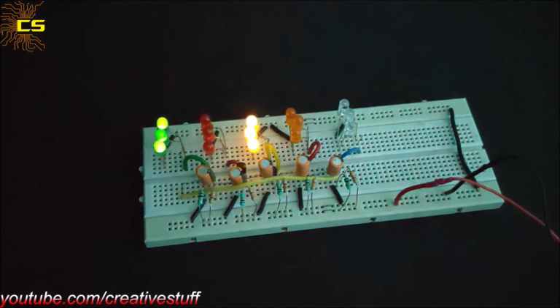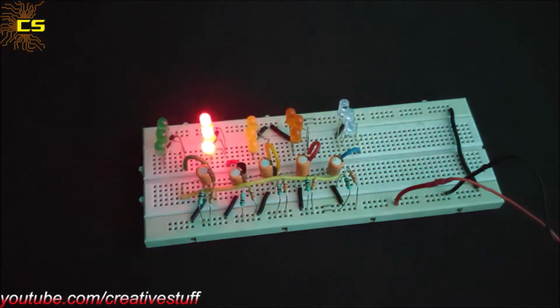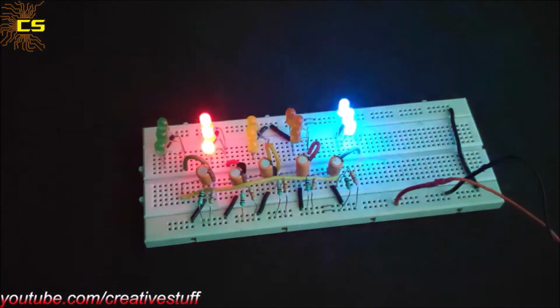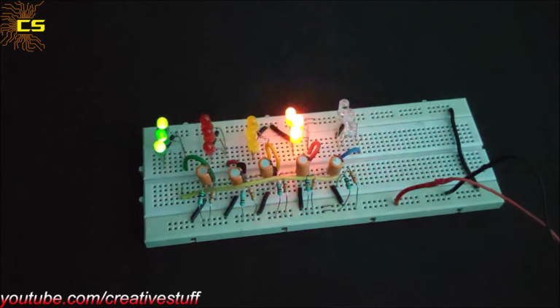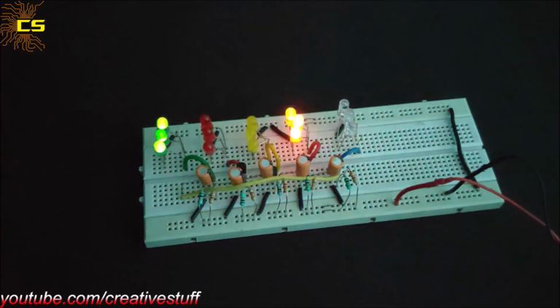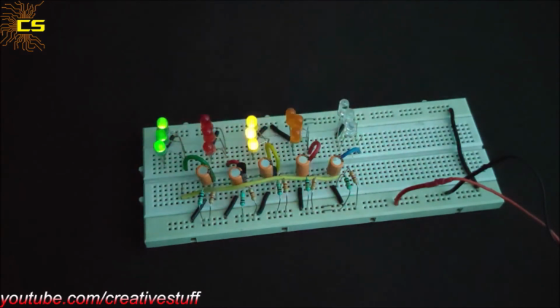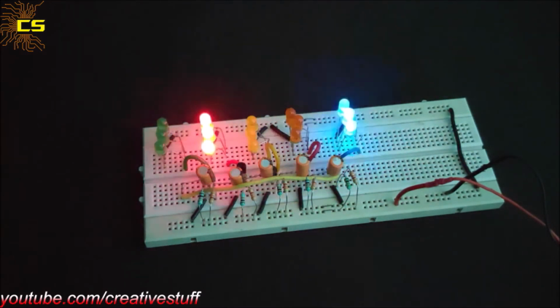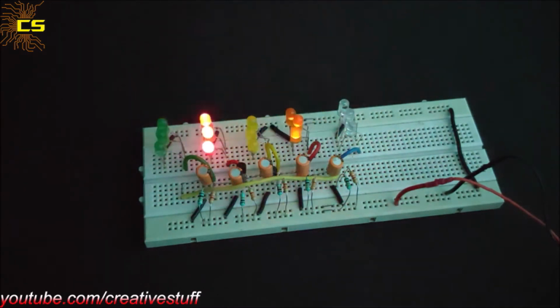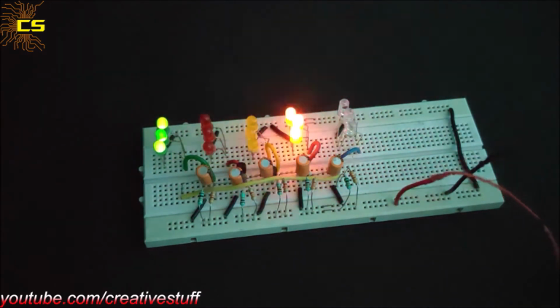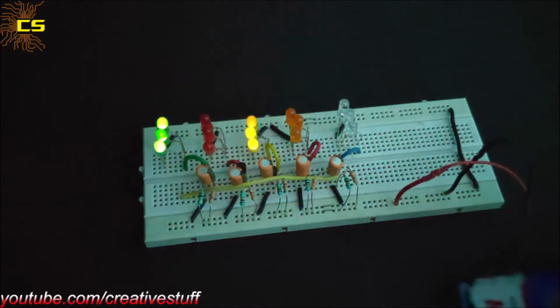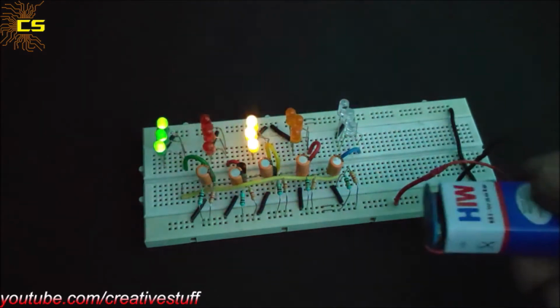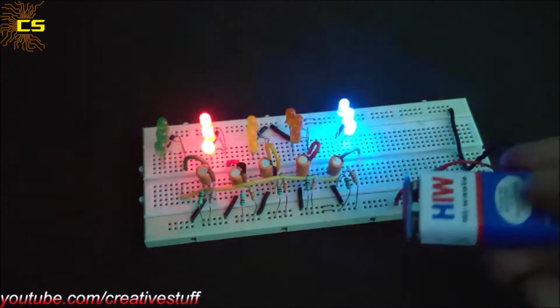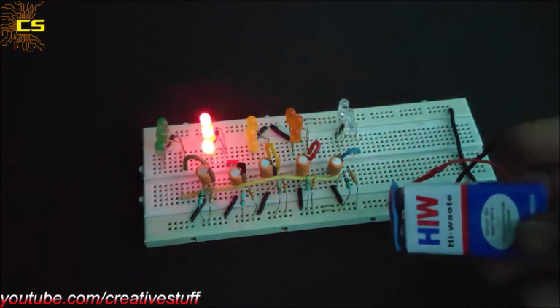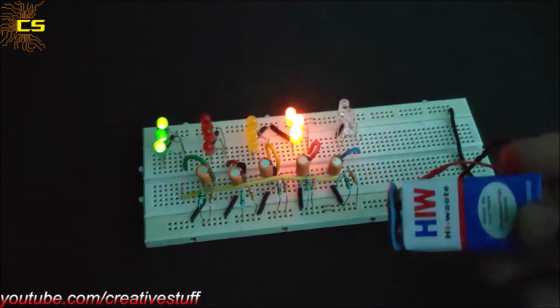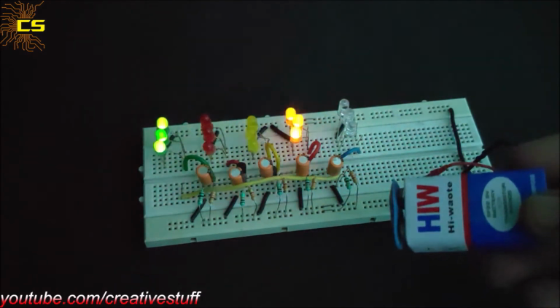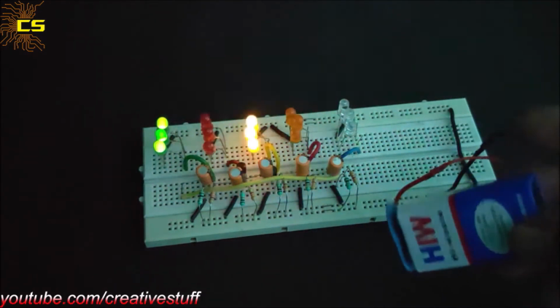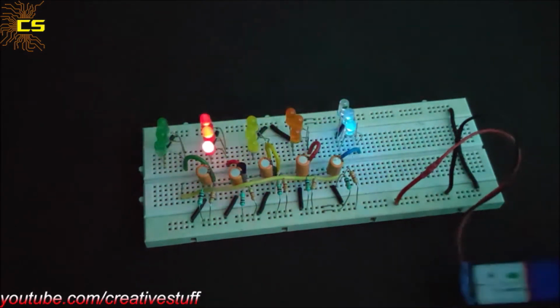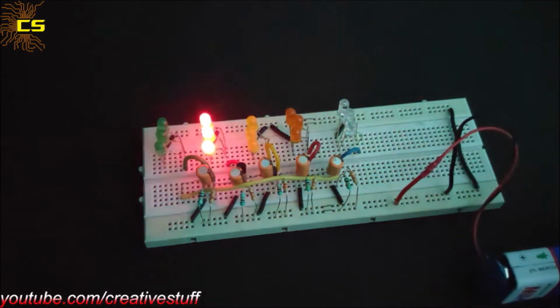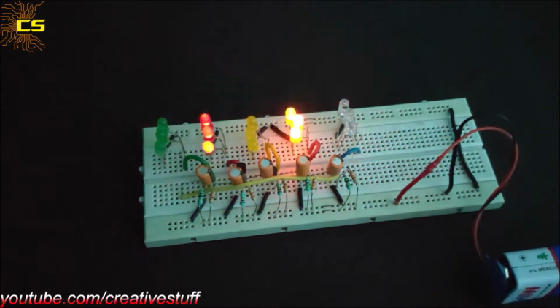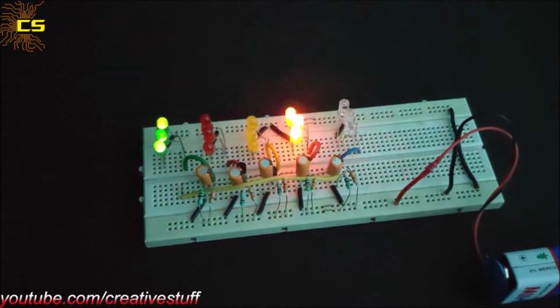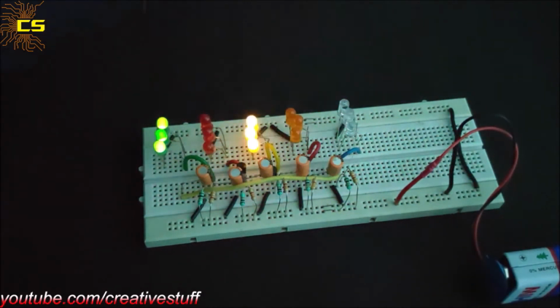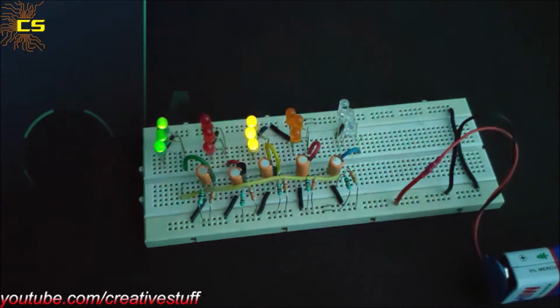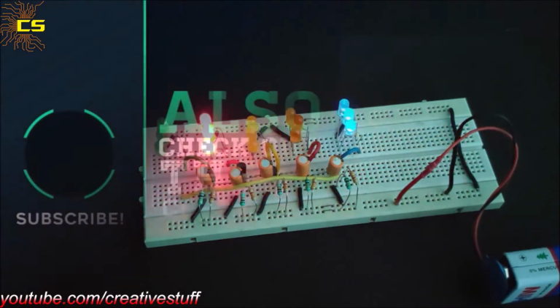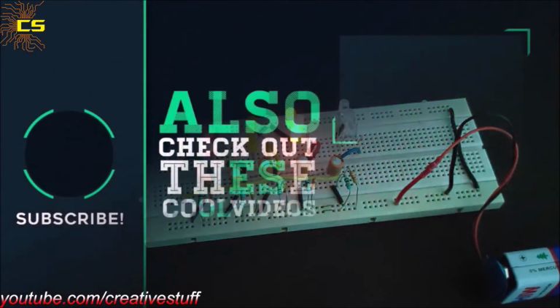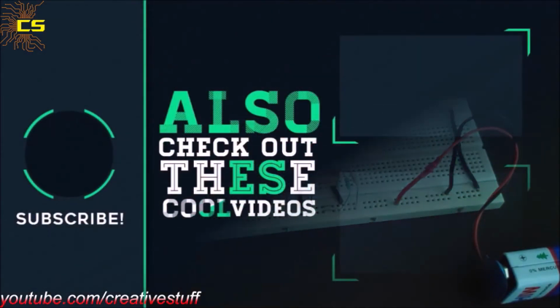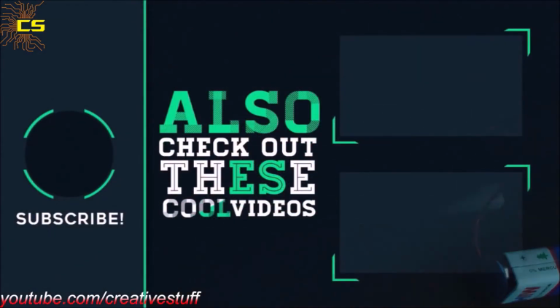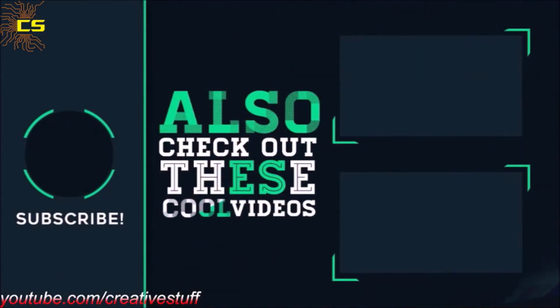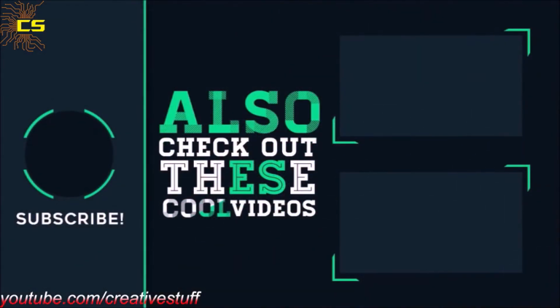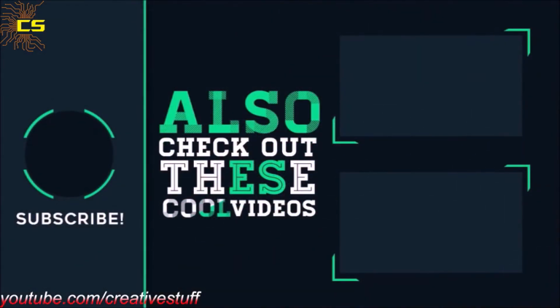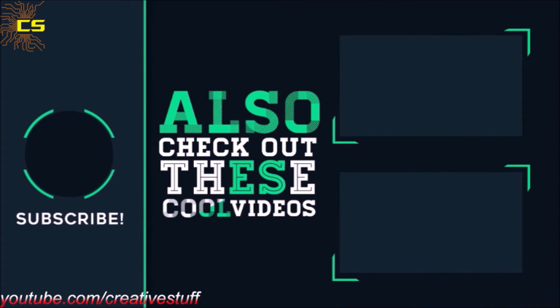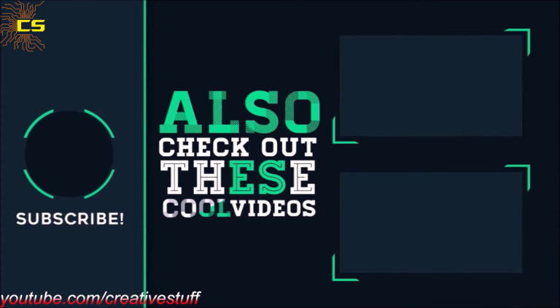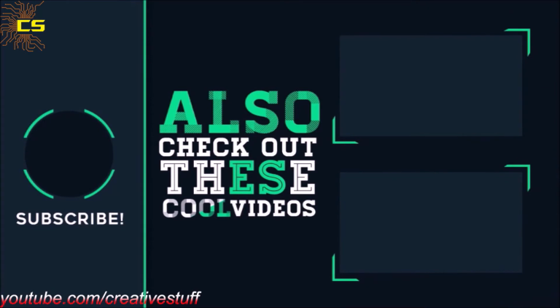Thank you for visiting Creative Stuff. Hit that like button, do subscribe and click on the bell icon for more interesting videos.